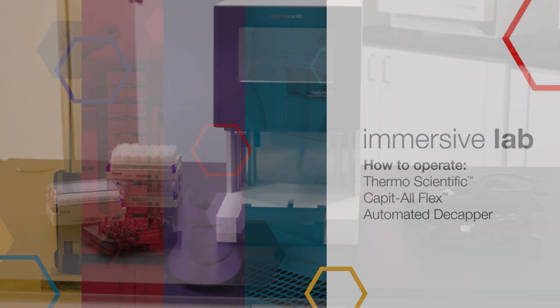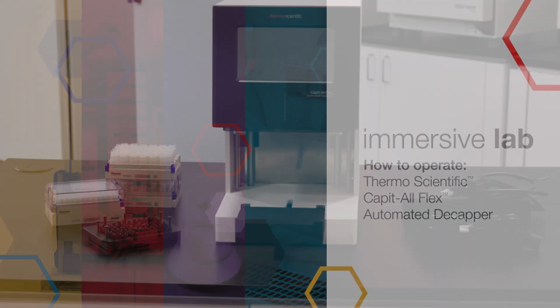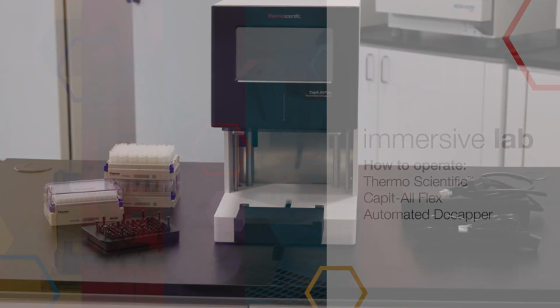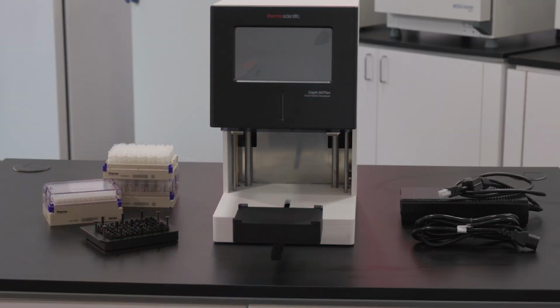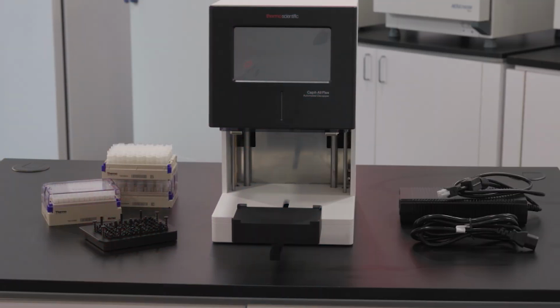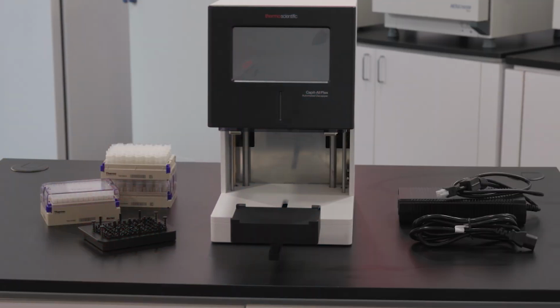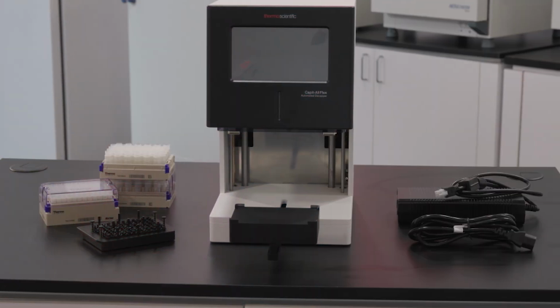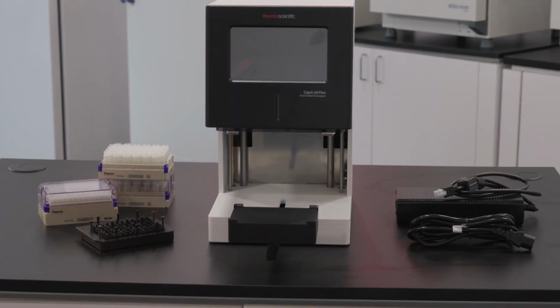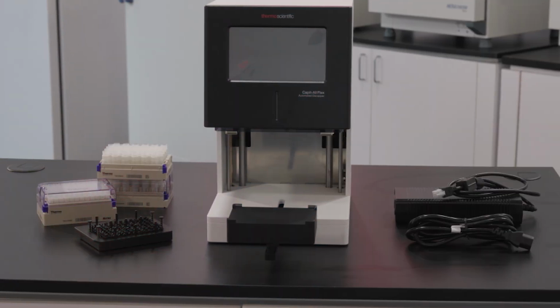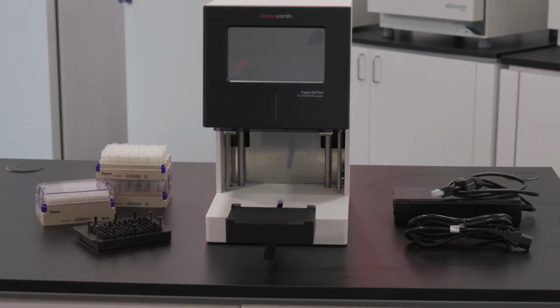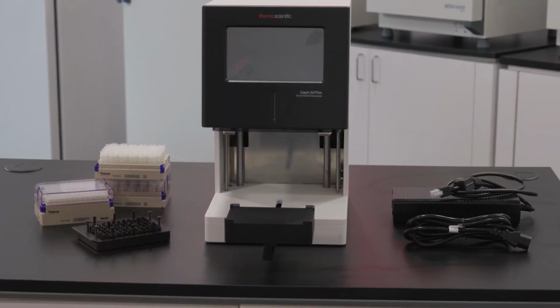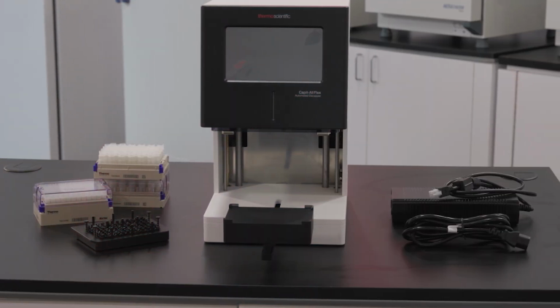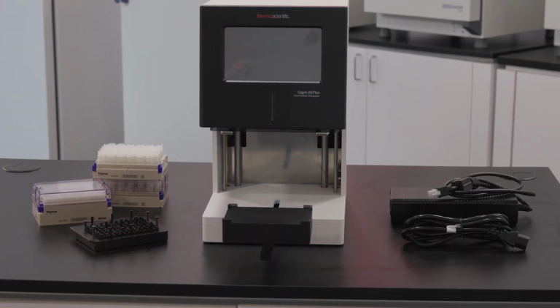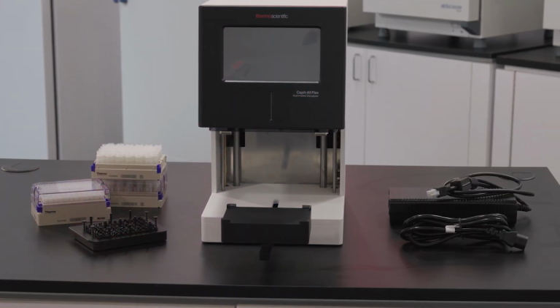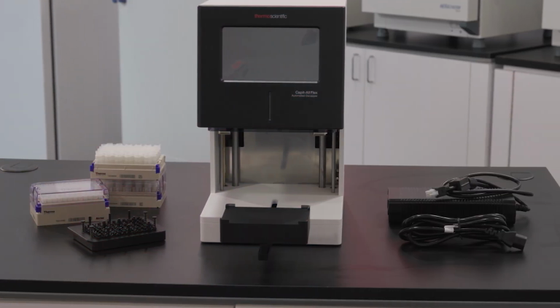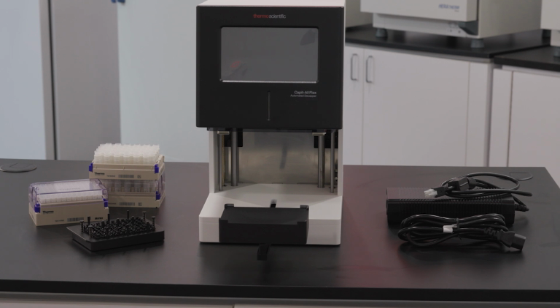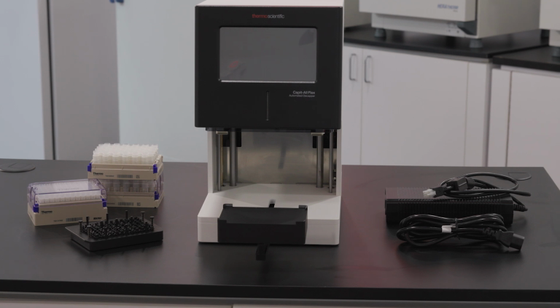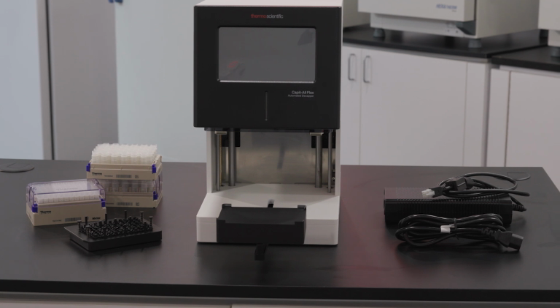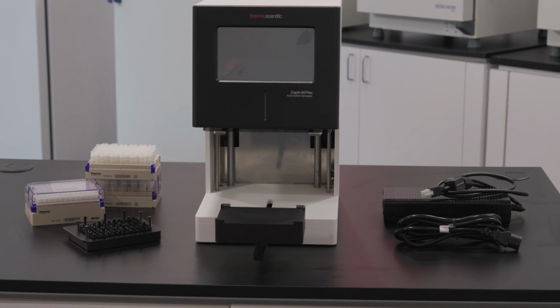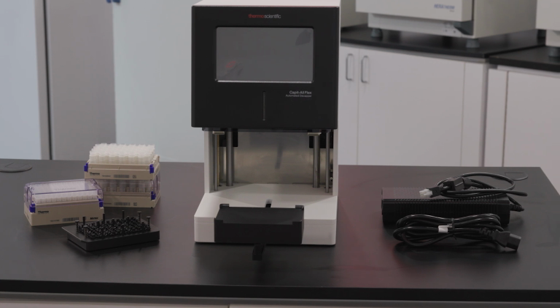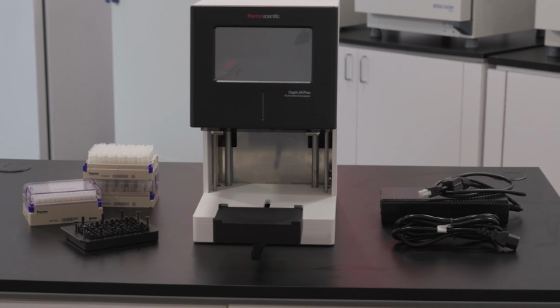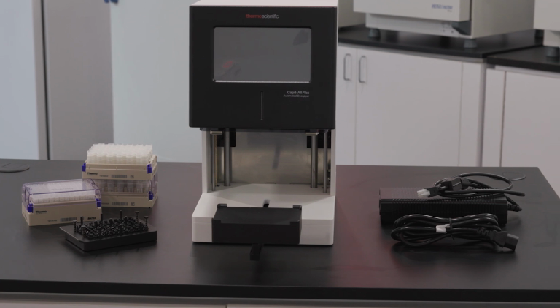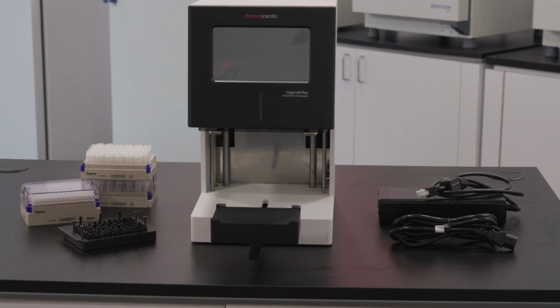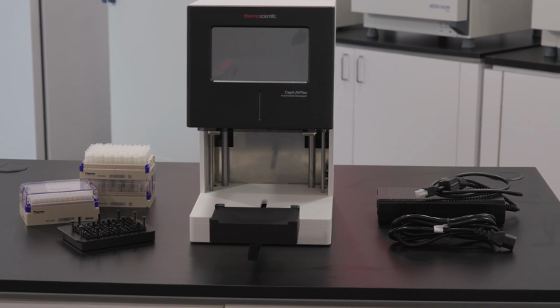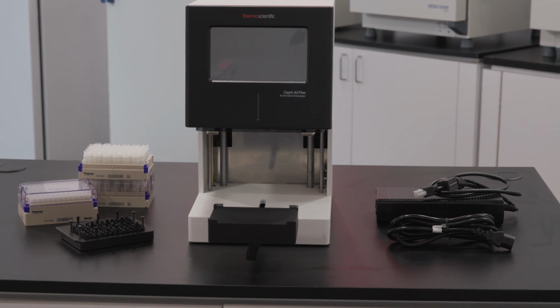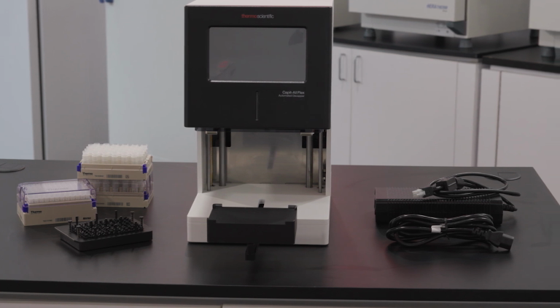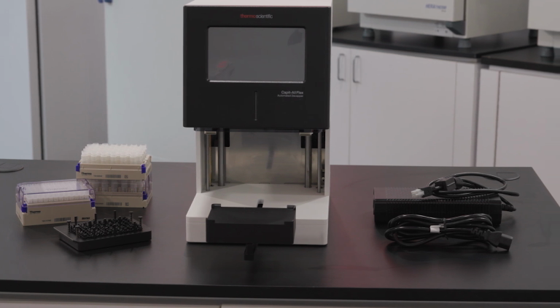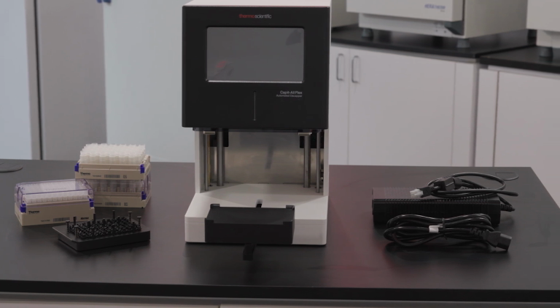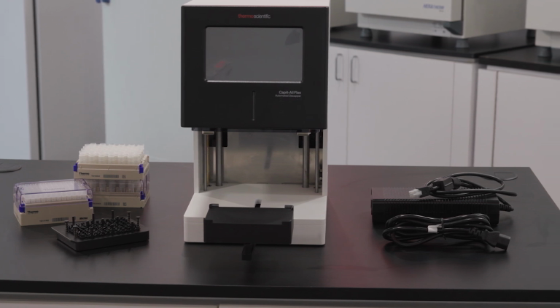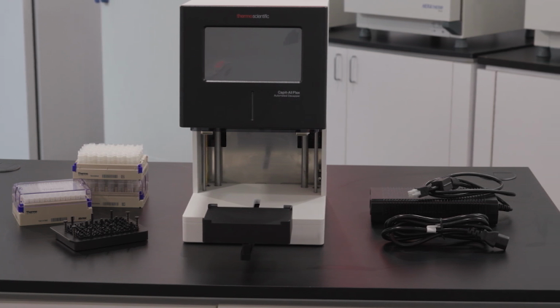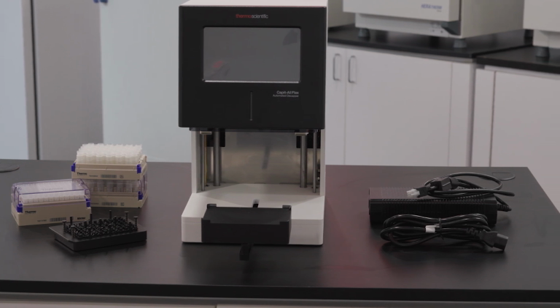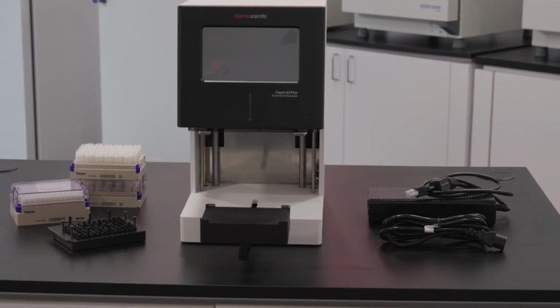Welcome! In this video, you'll learn how to operate your Thermo Scientific Kapital Flex automated Decapper.